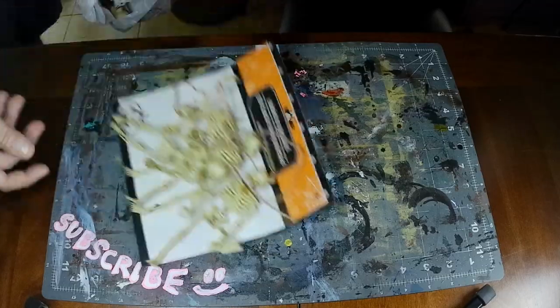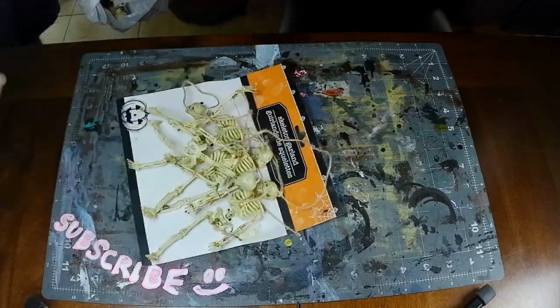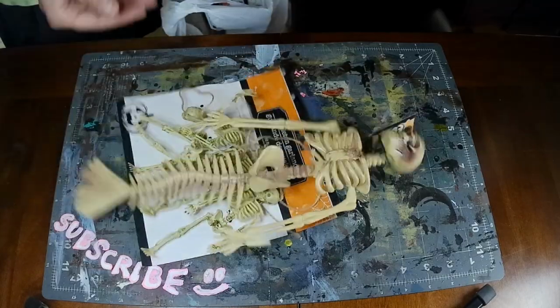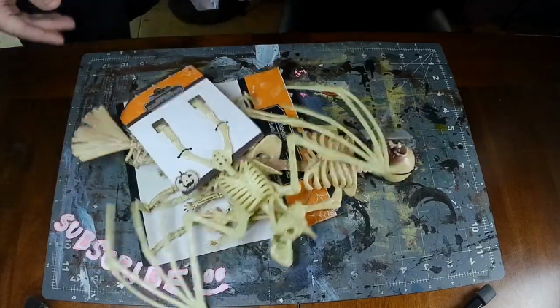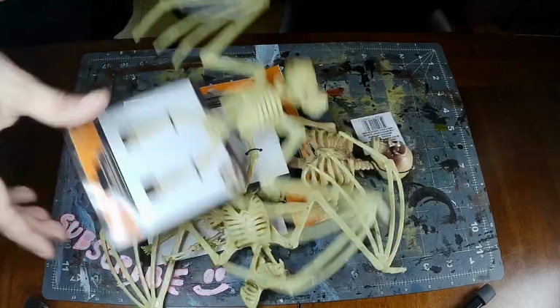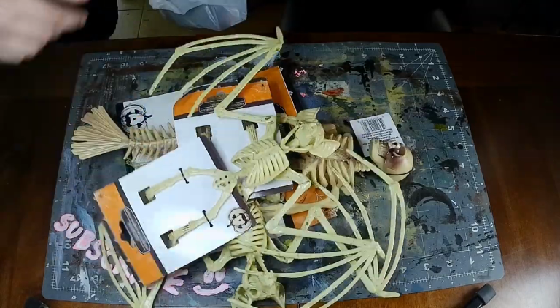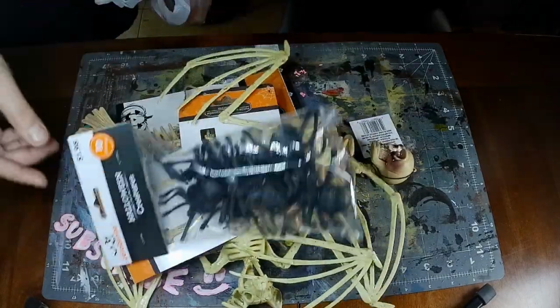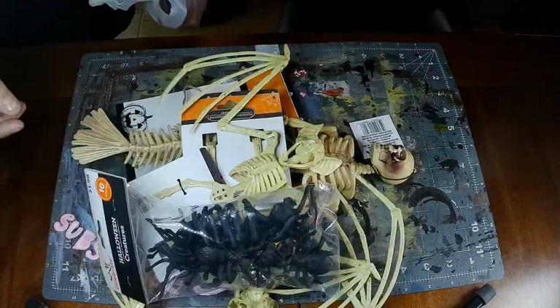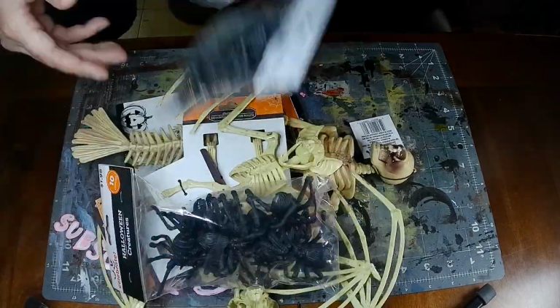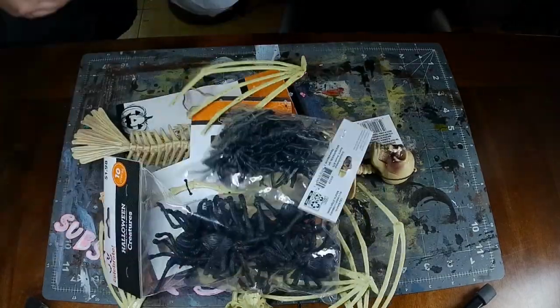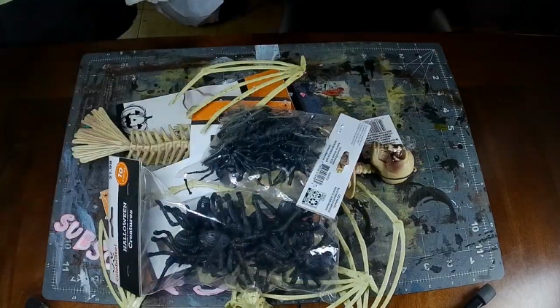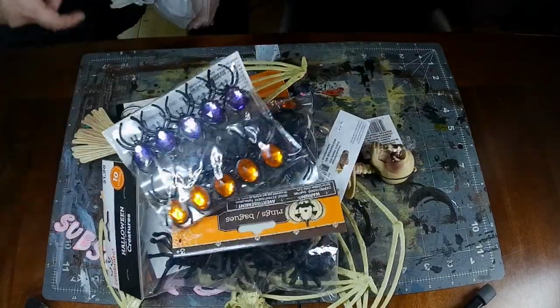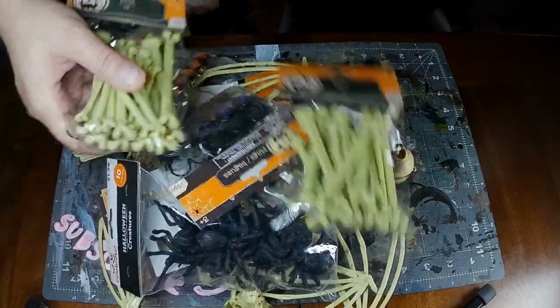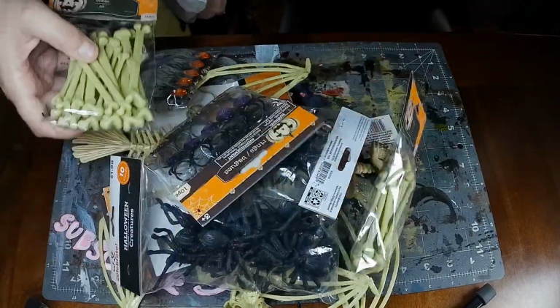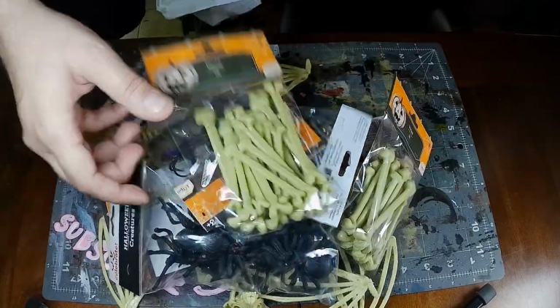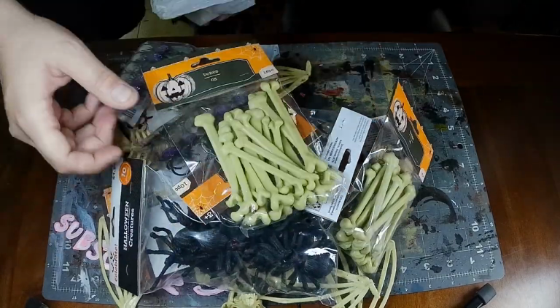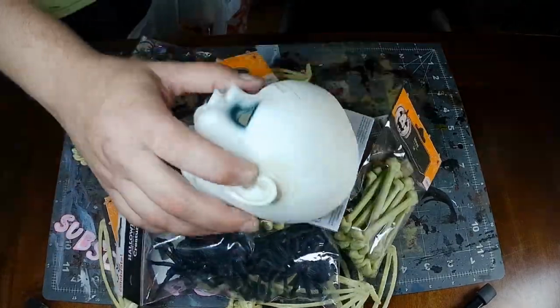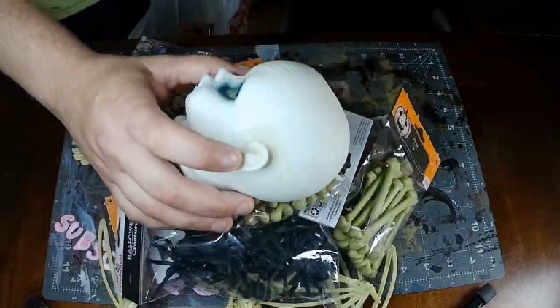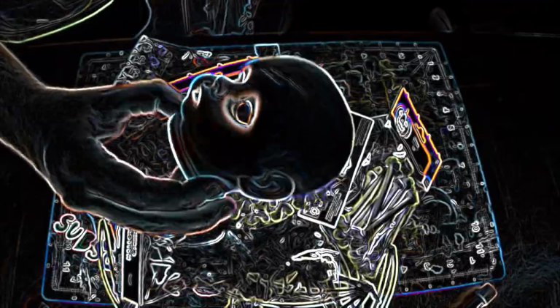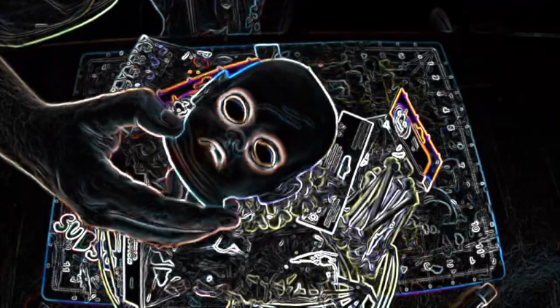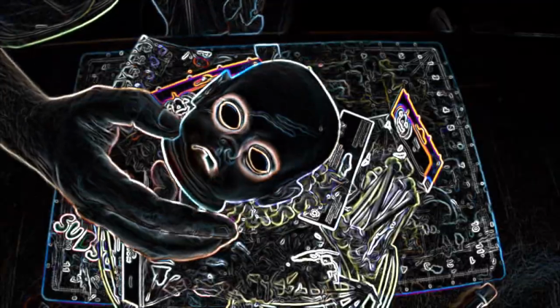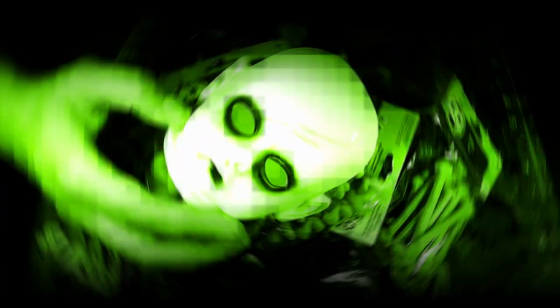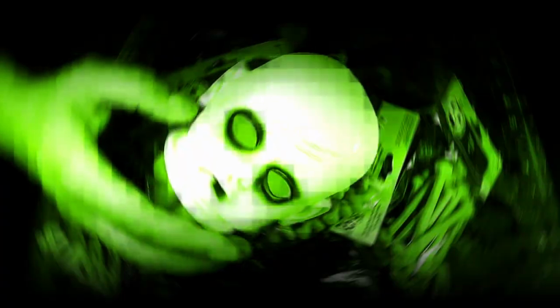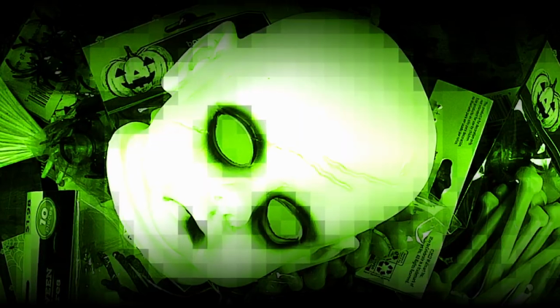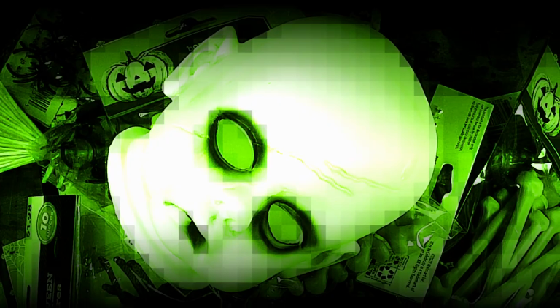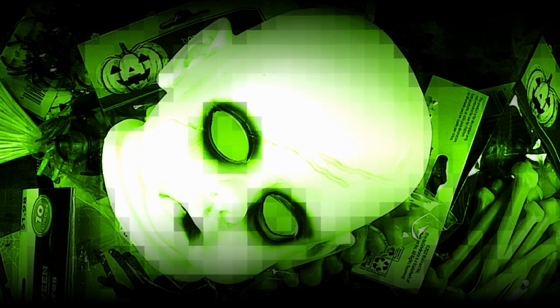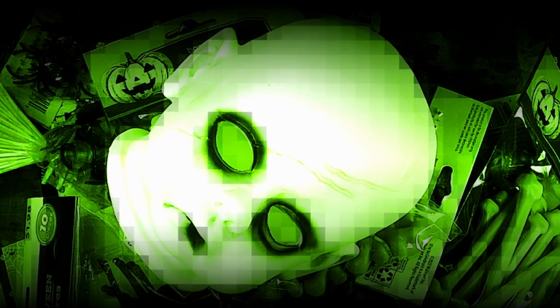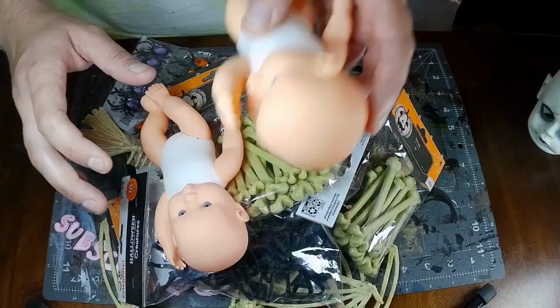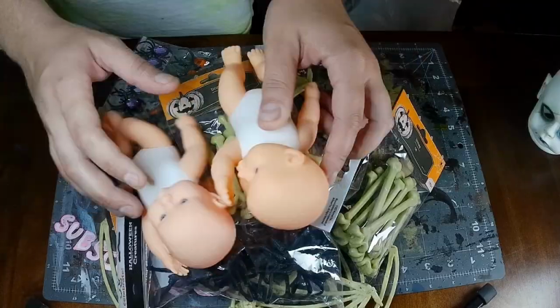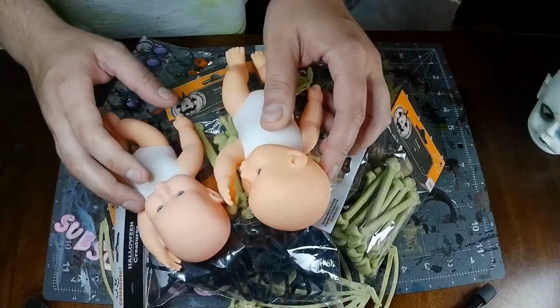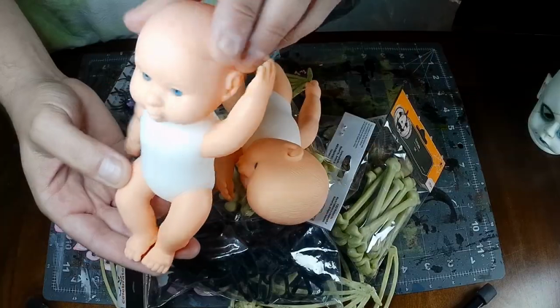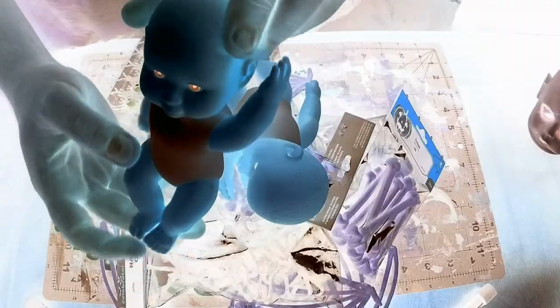Welcome back to another Creature Crafts. Today we're going to make some creepy terrain and celebrate Halloween.